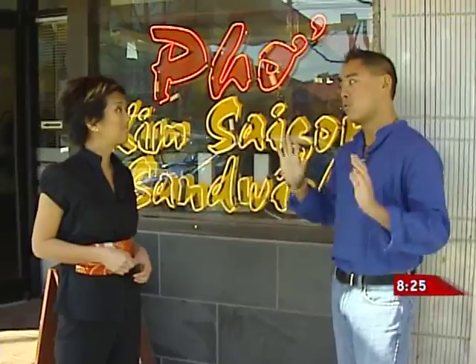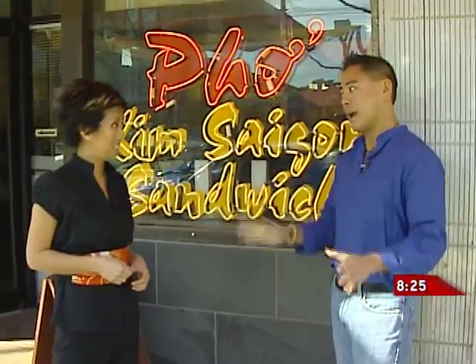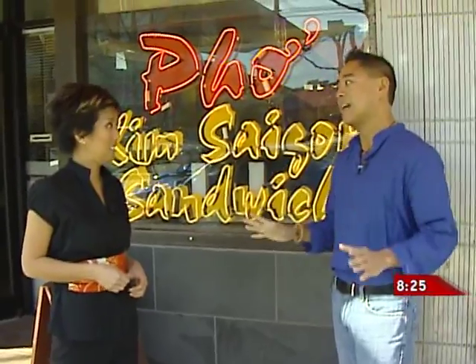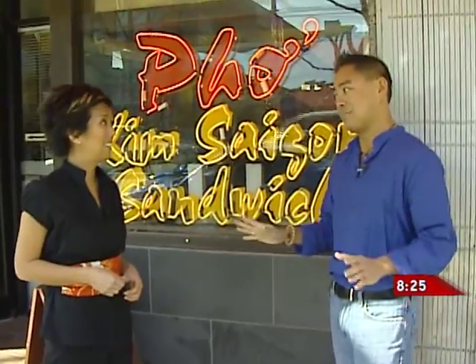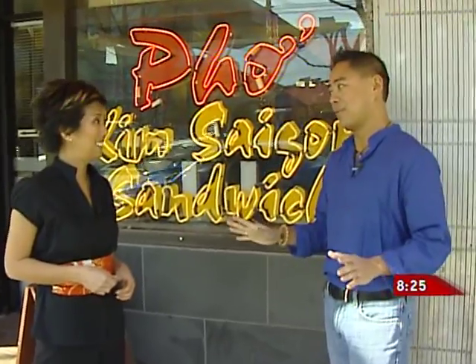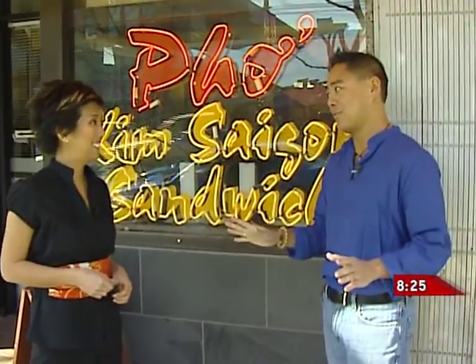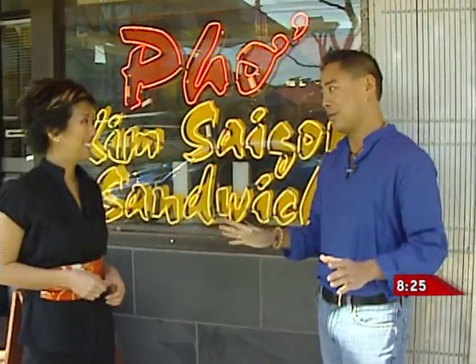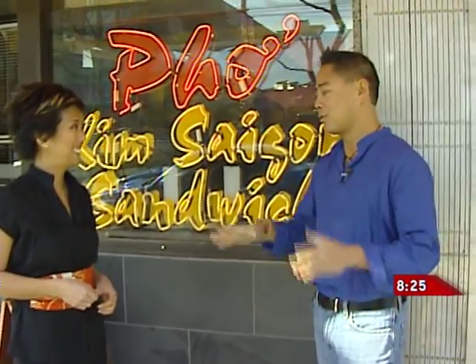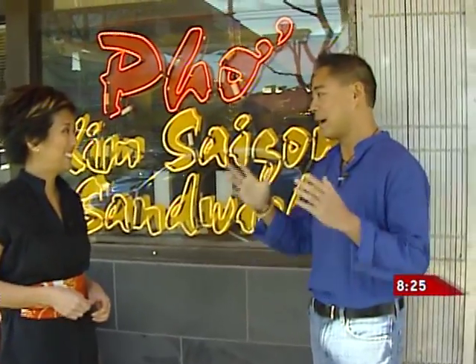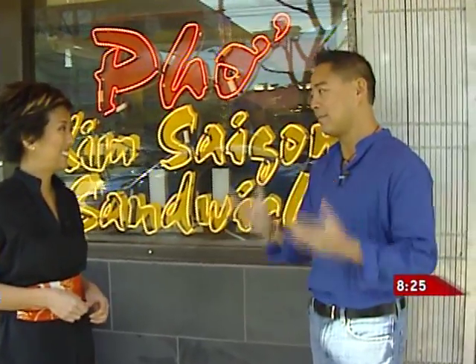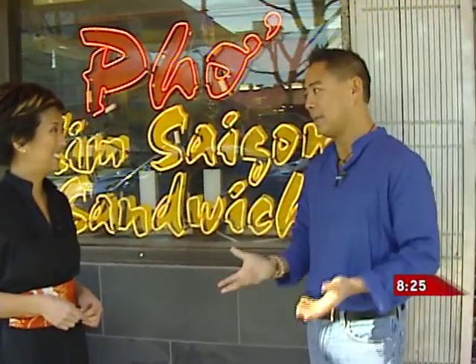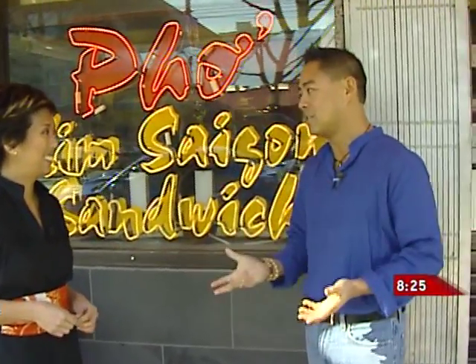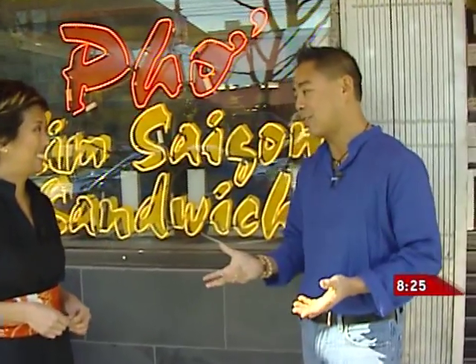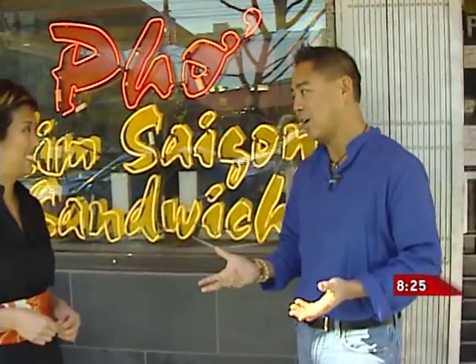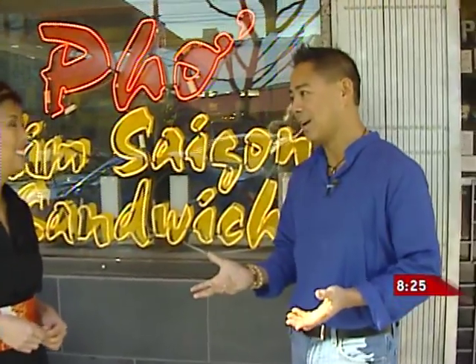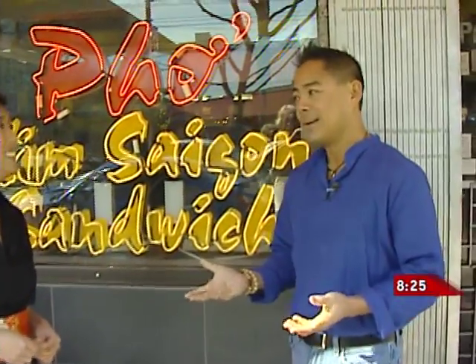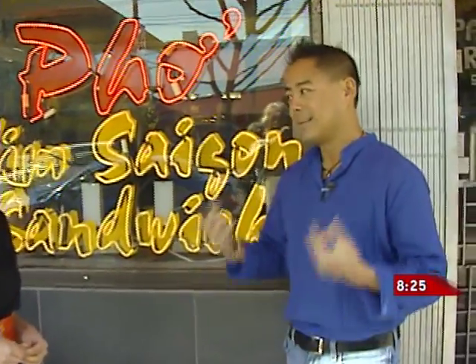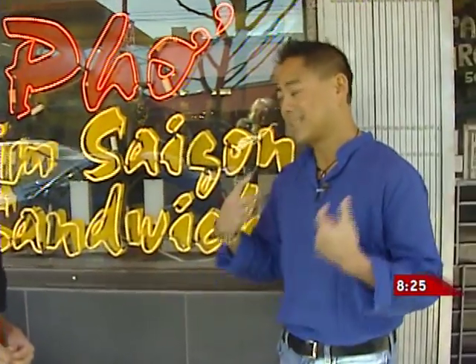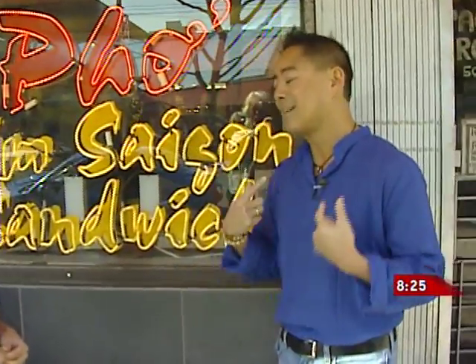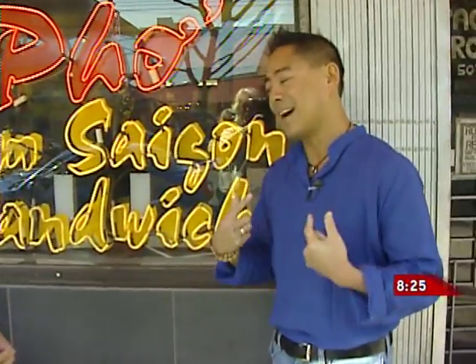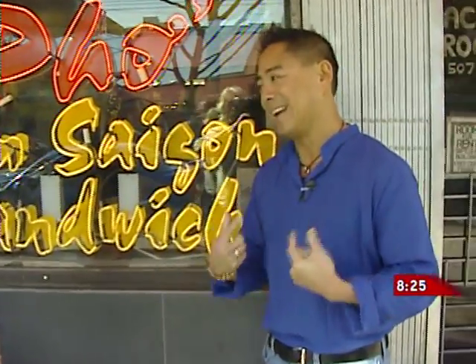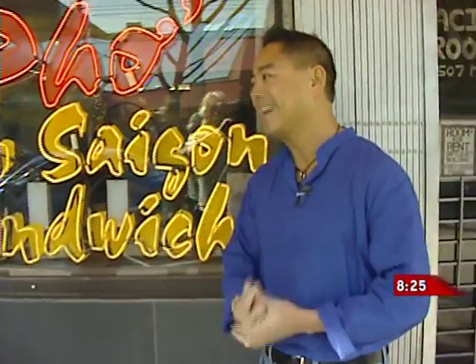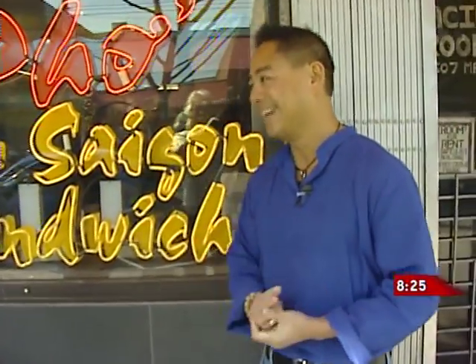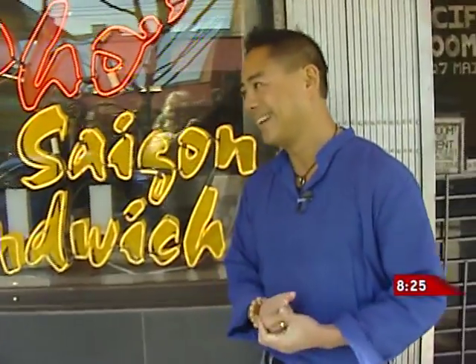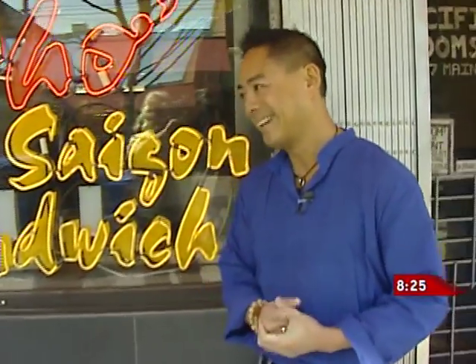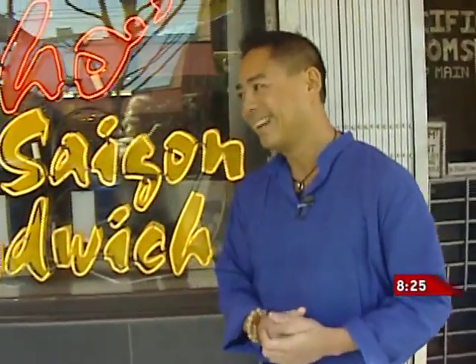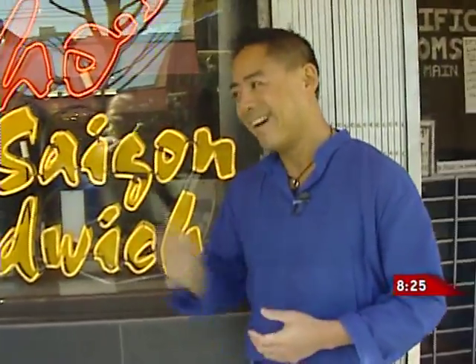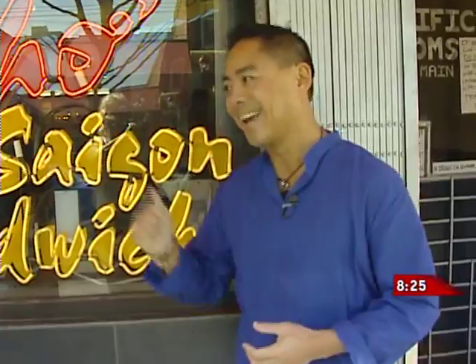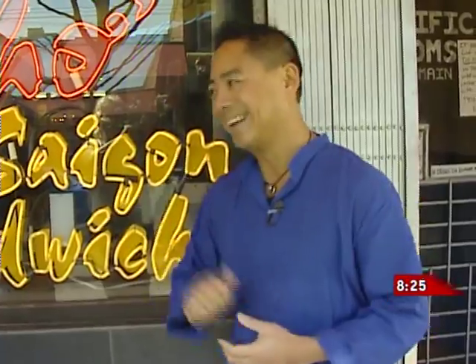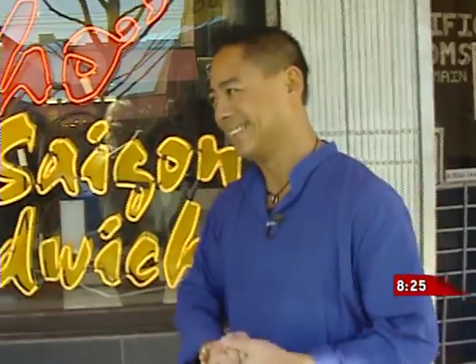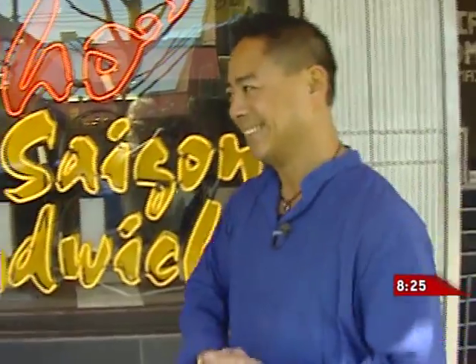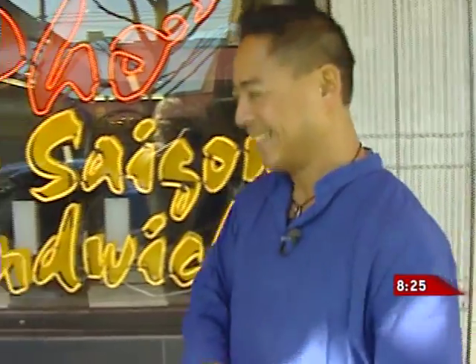Great comfort food, great Vietnamese pho — it's the stuff I like. All right, let's get inside there and dig in.